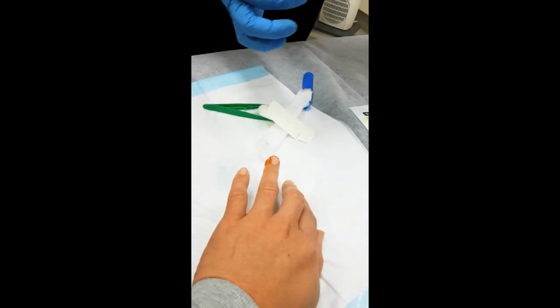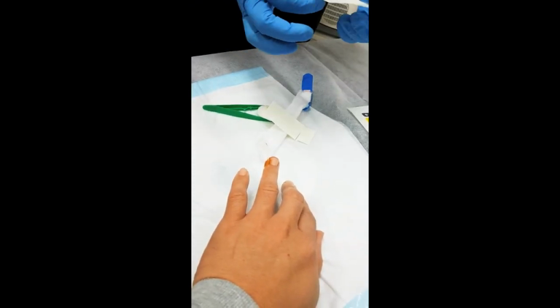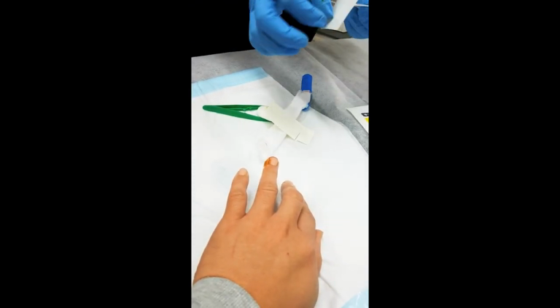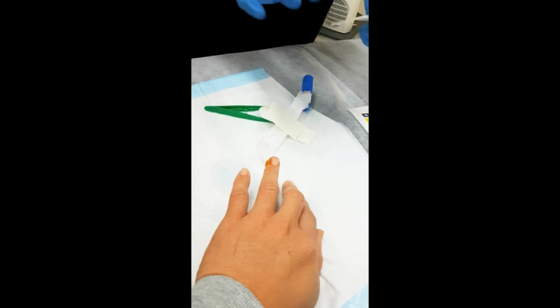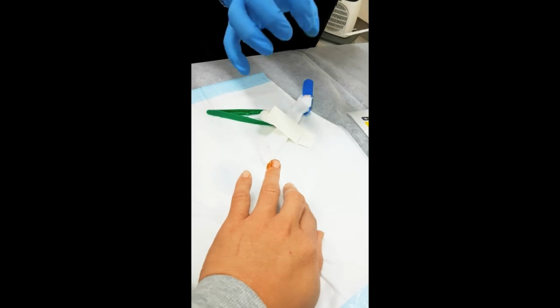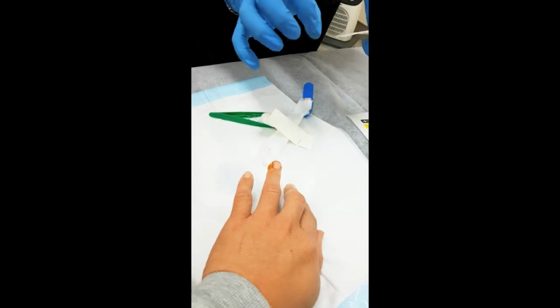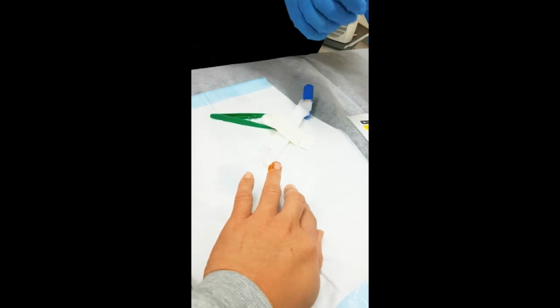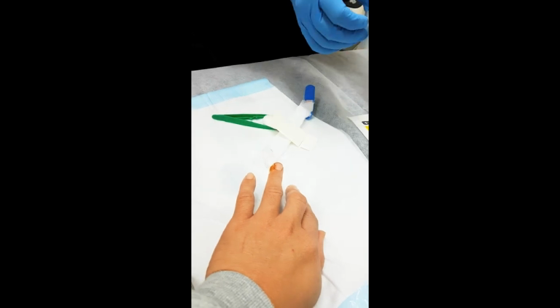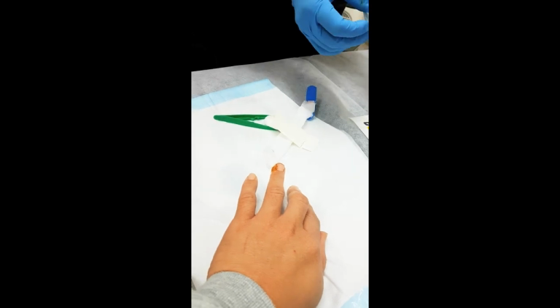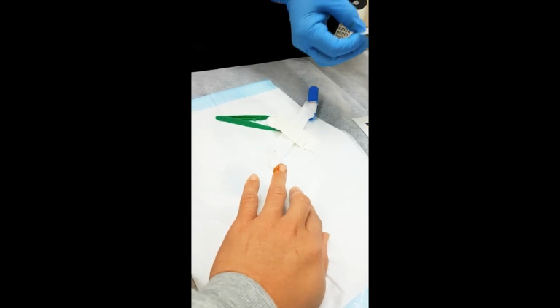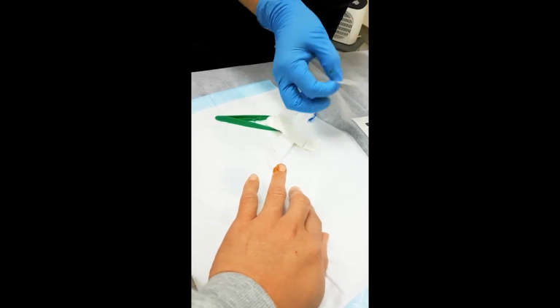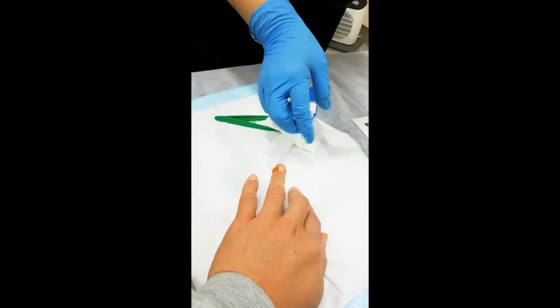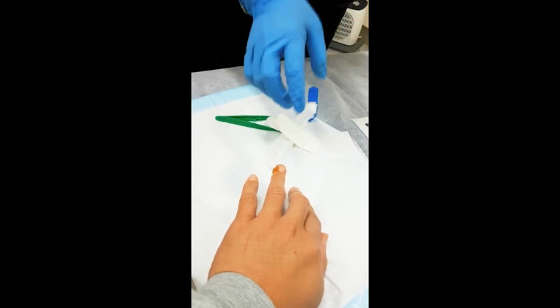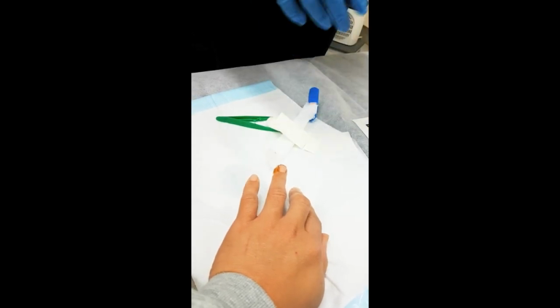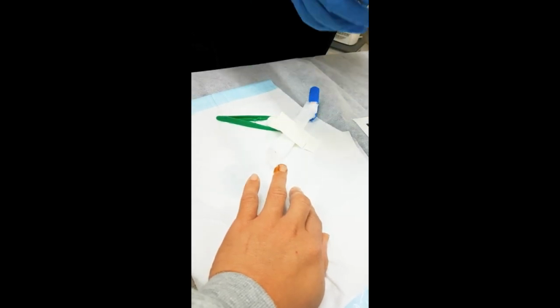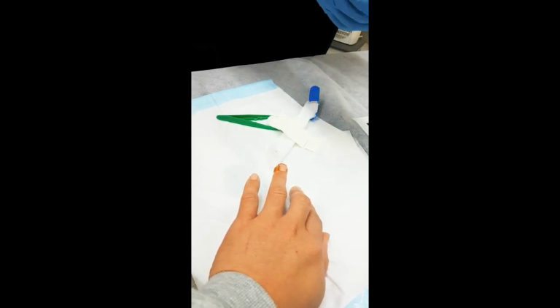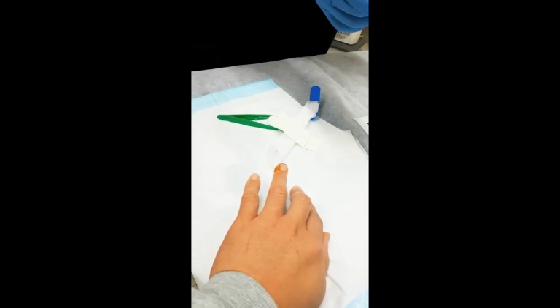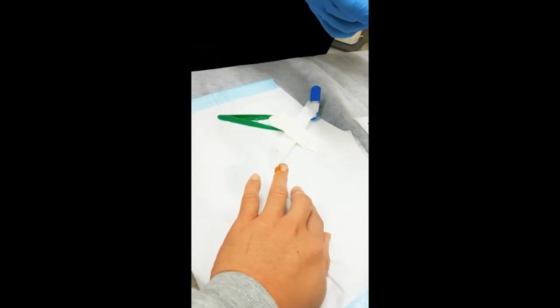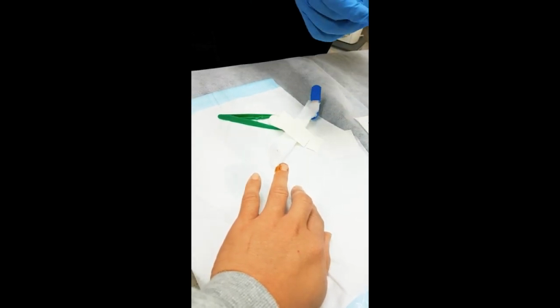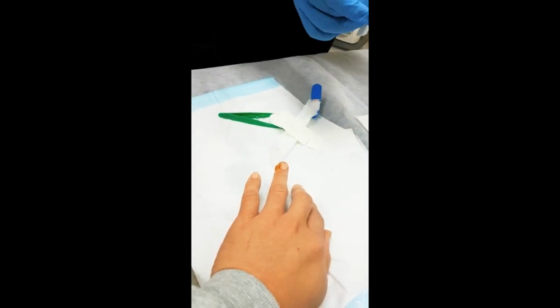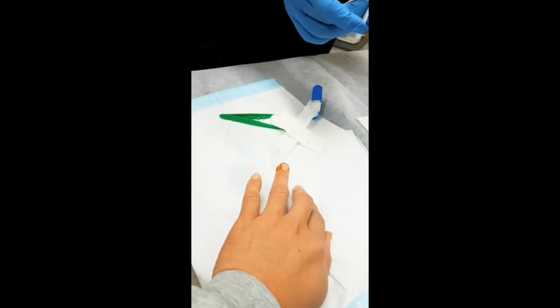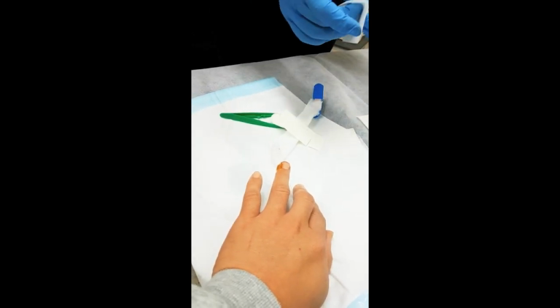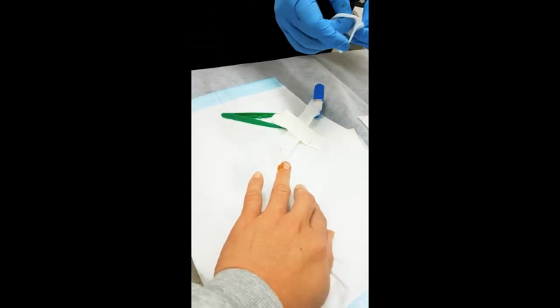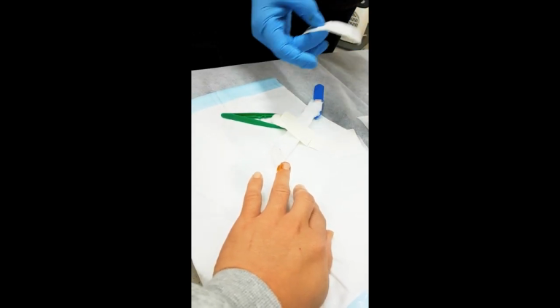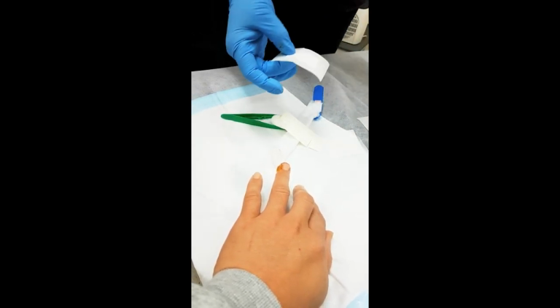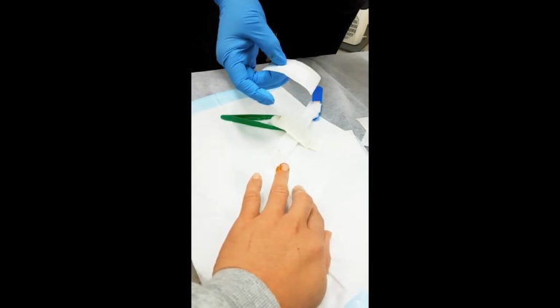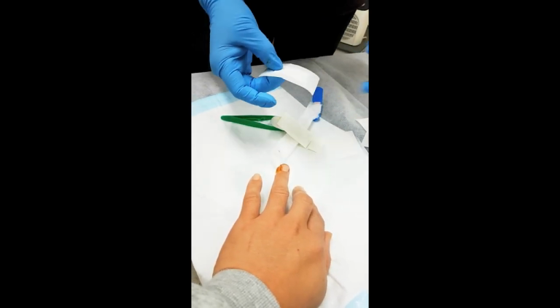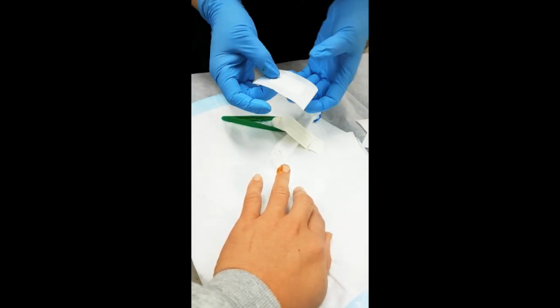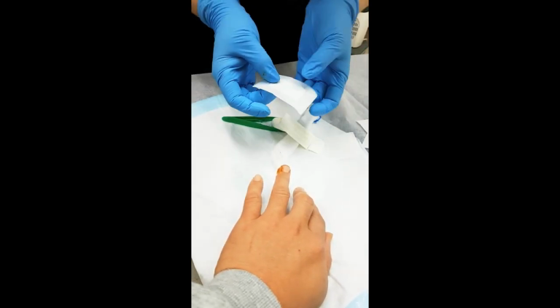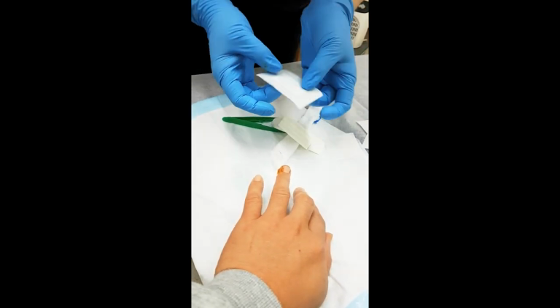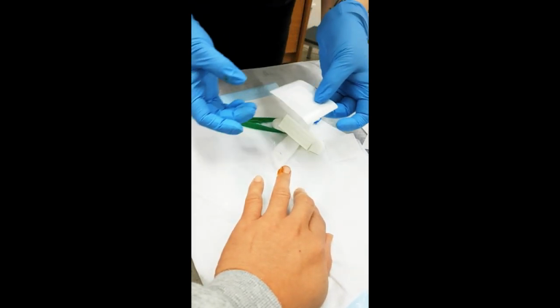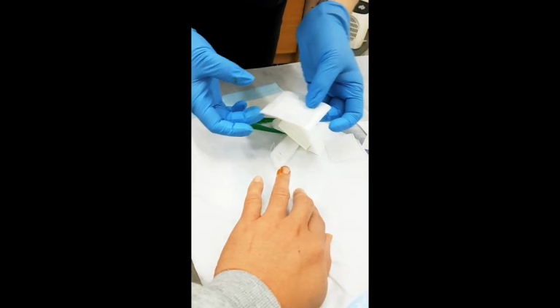If it gets red or inflamed or sore, come back. Make sure it doesn't get infected.